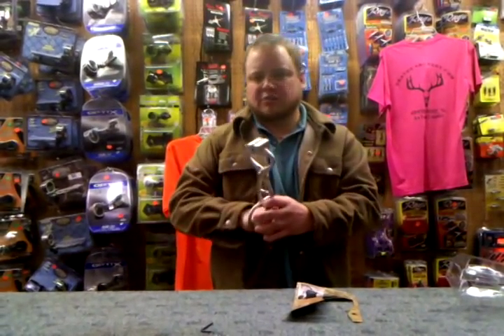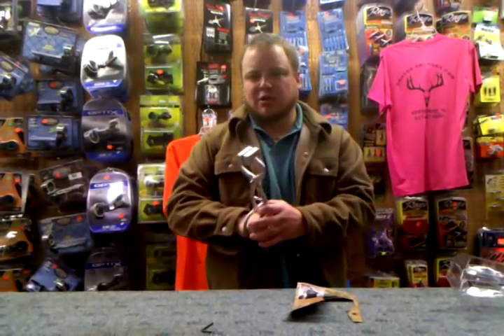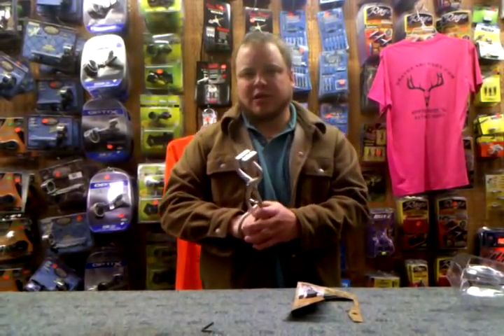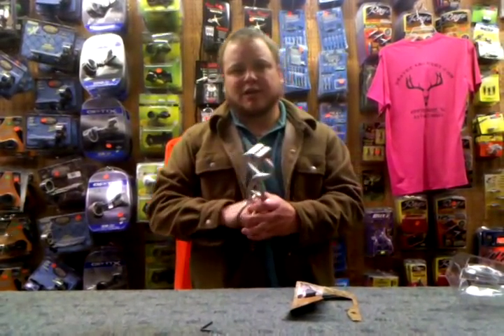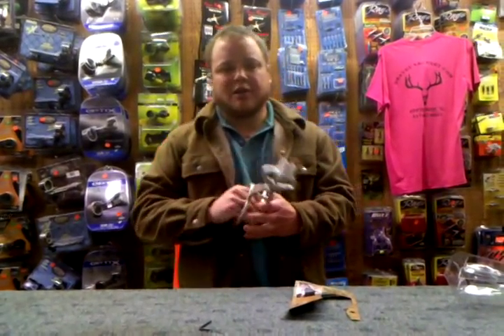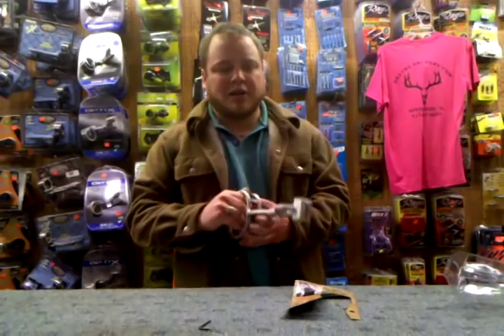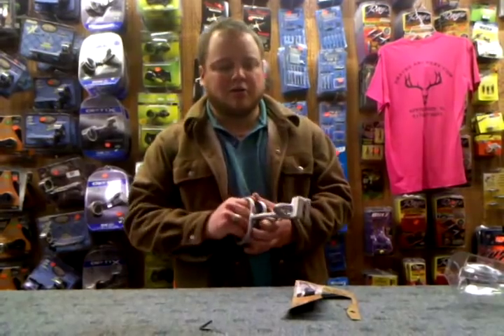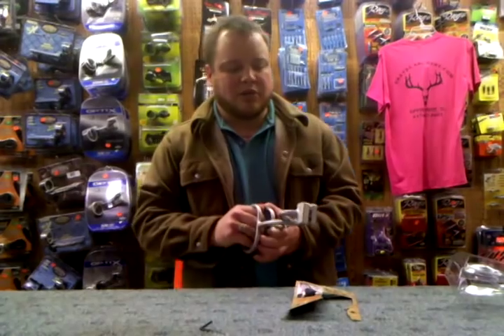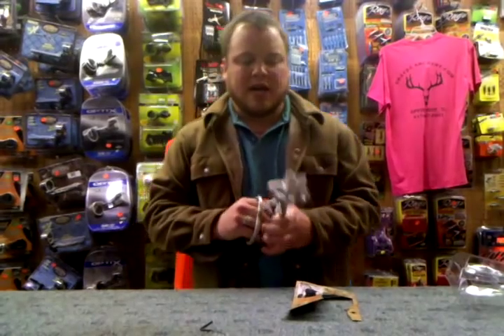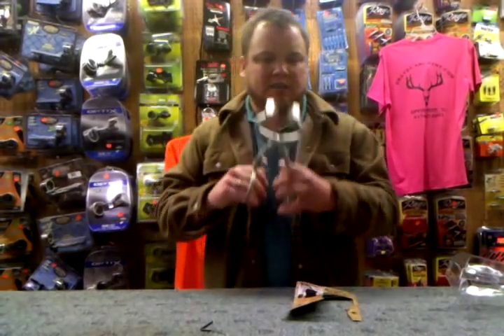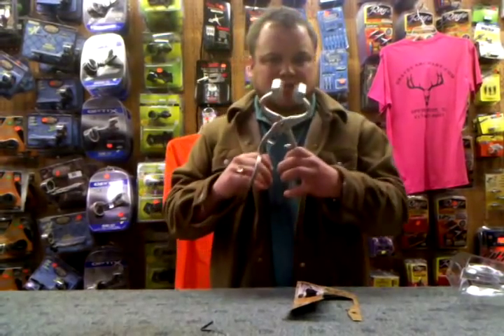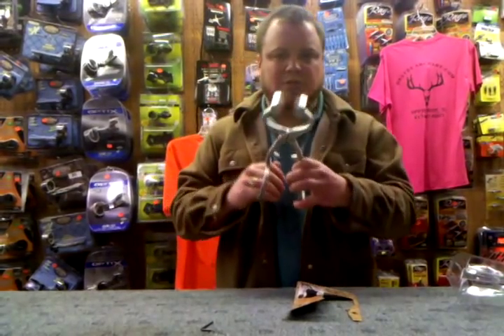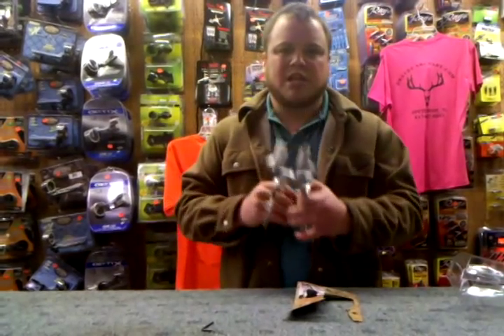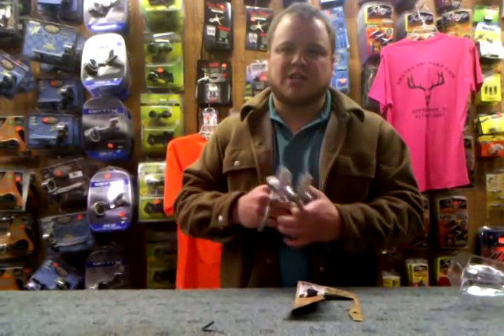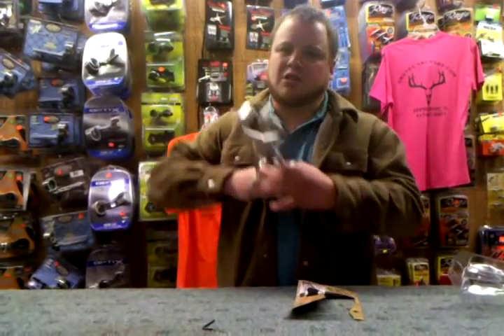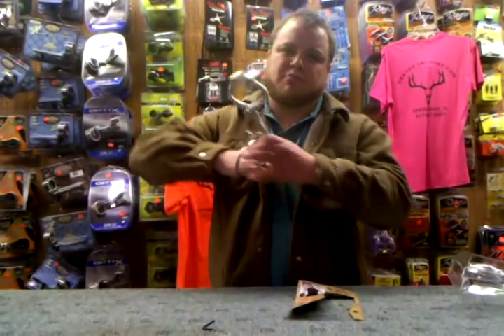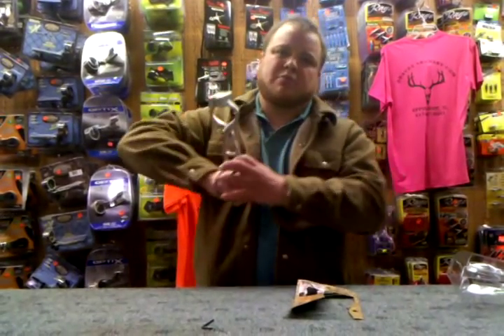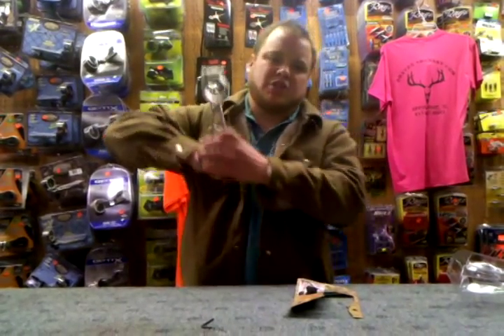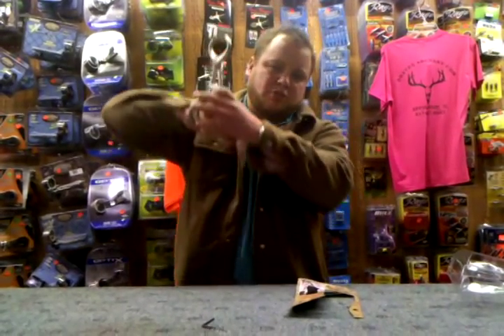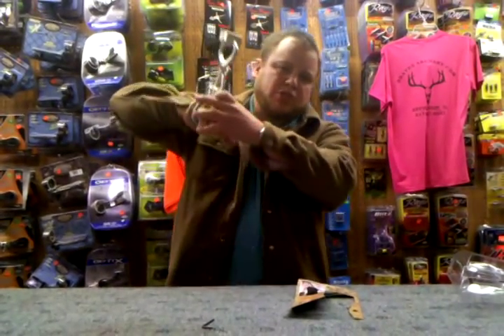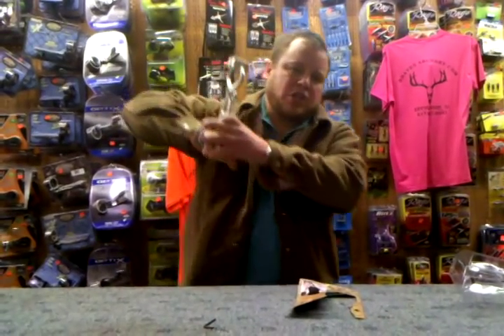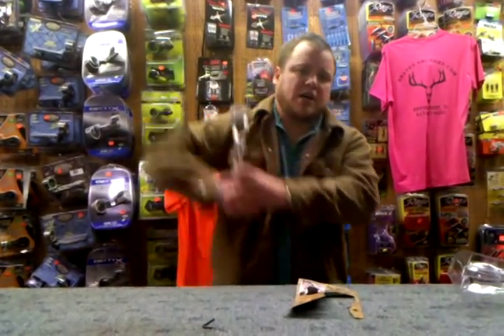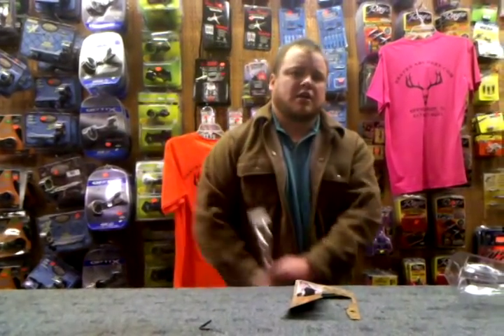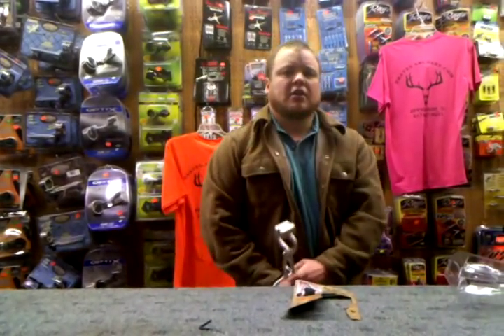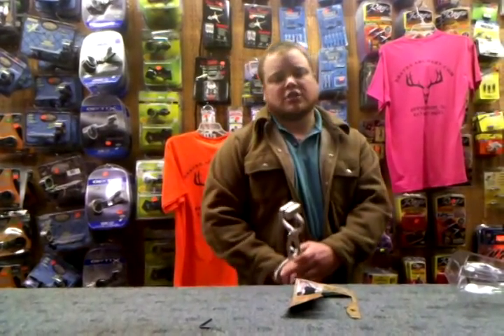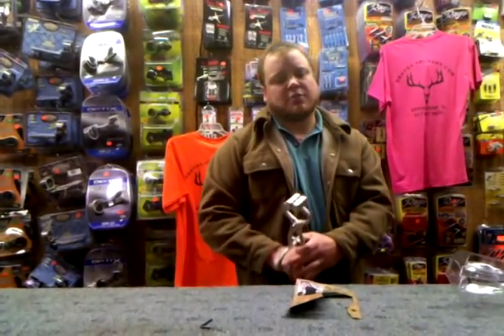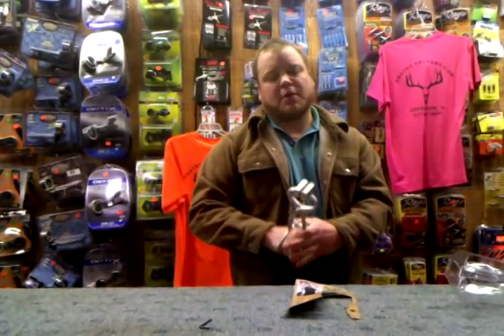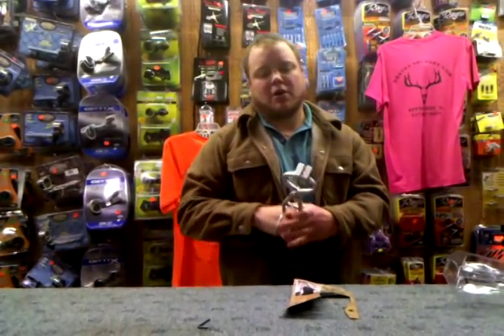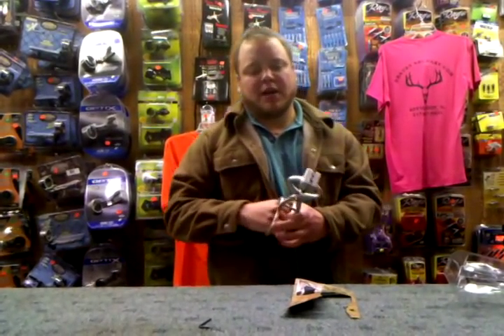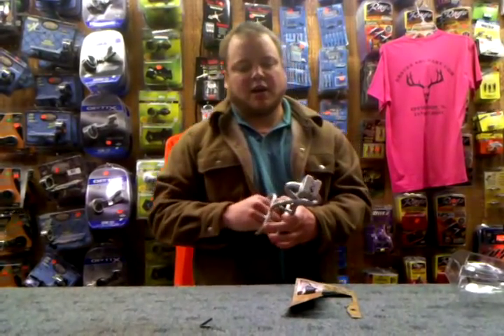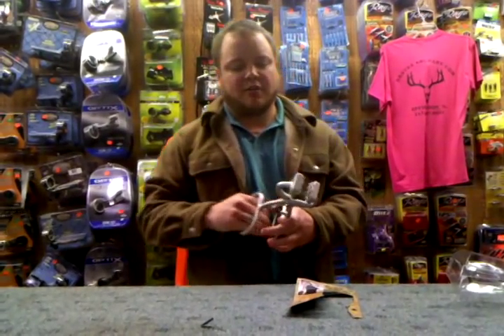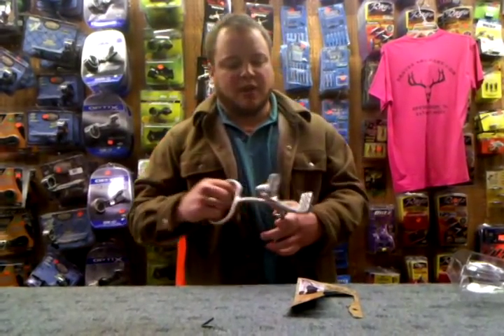If you get a smaller deer or a doe, two guys with two of these, you can pretty much just one shot, just rip it all right off.